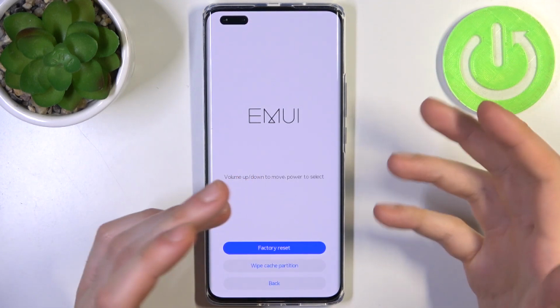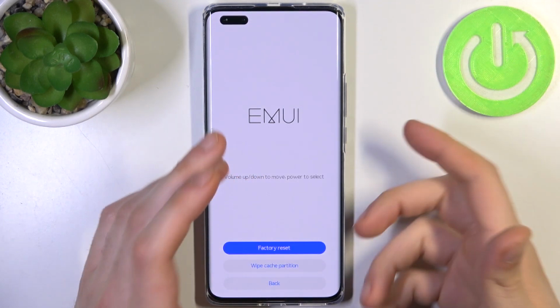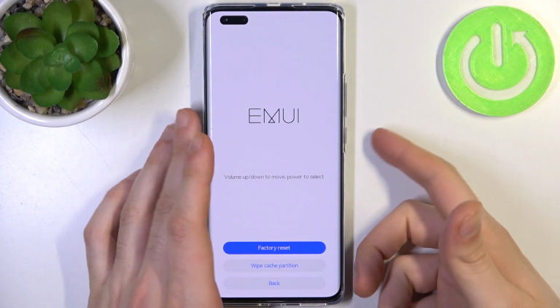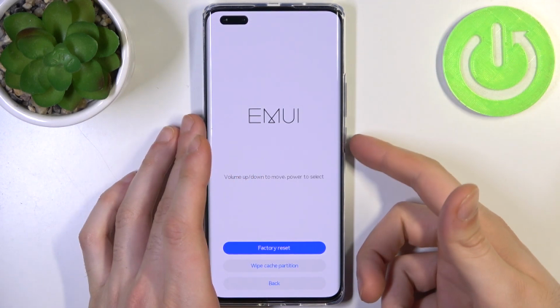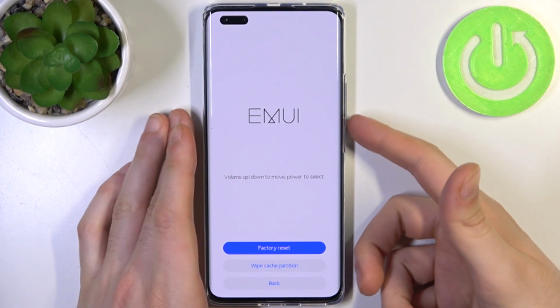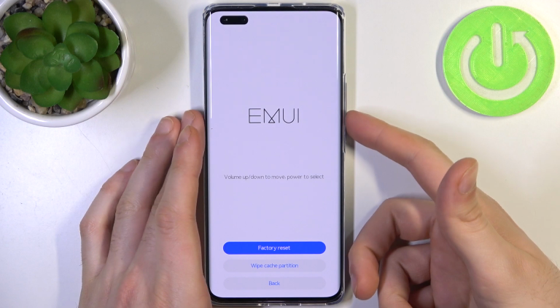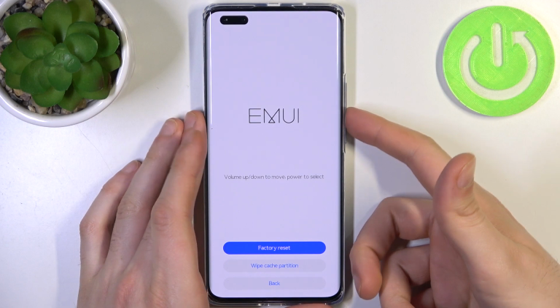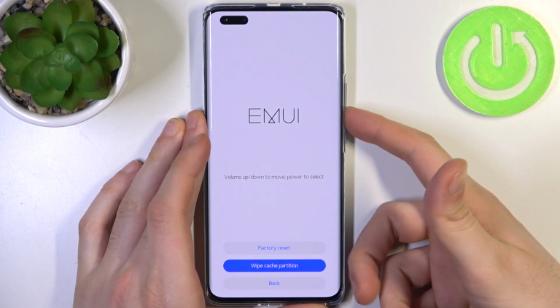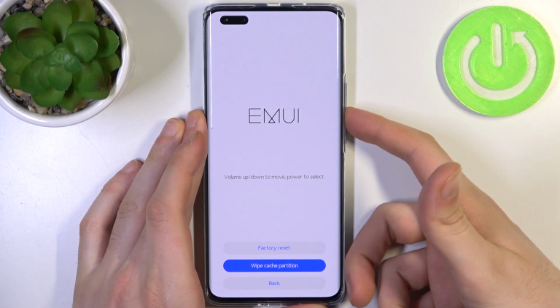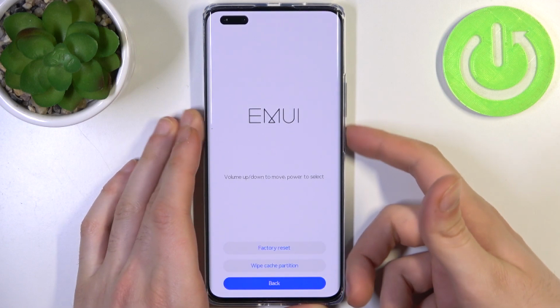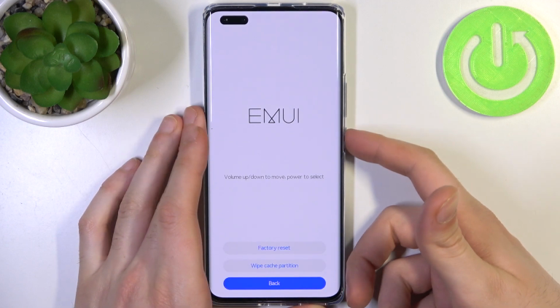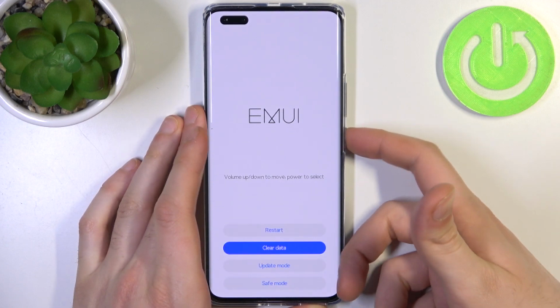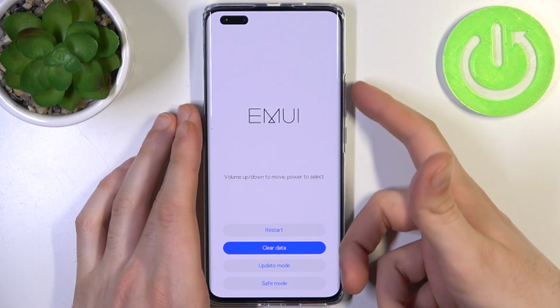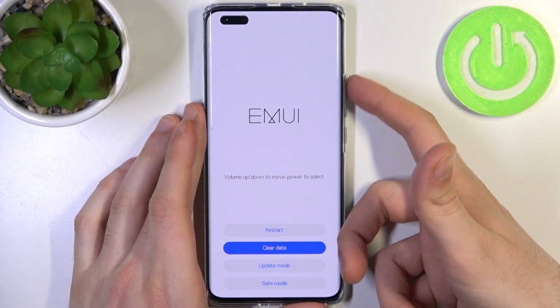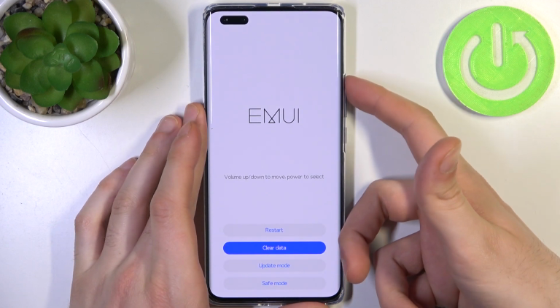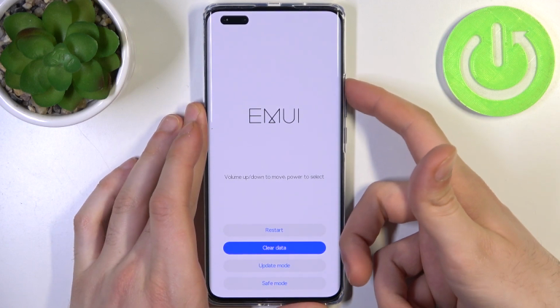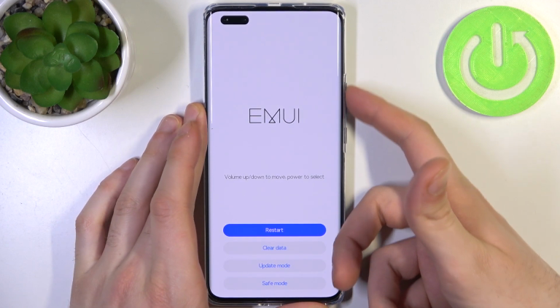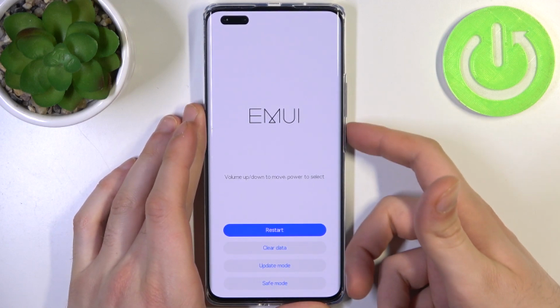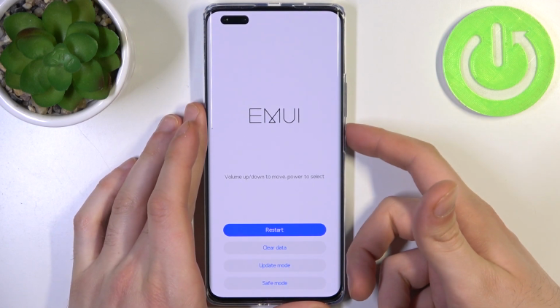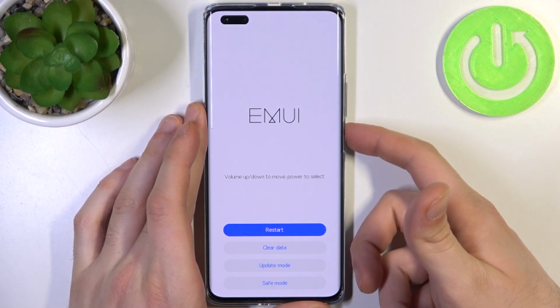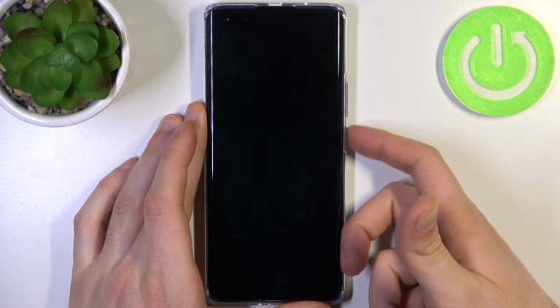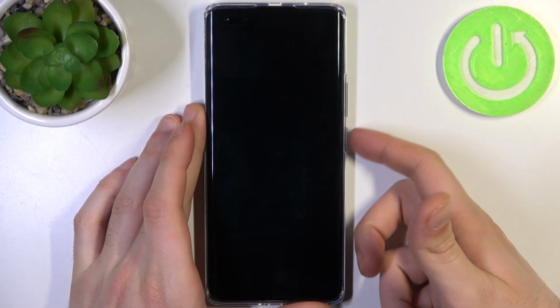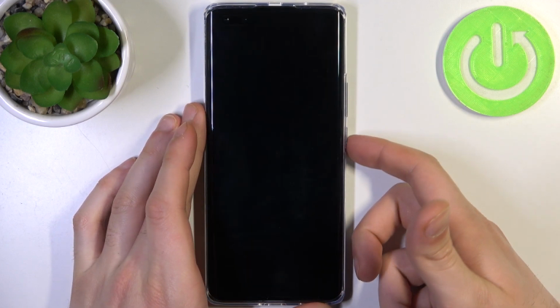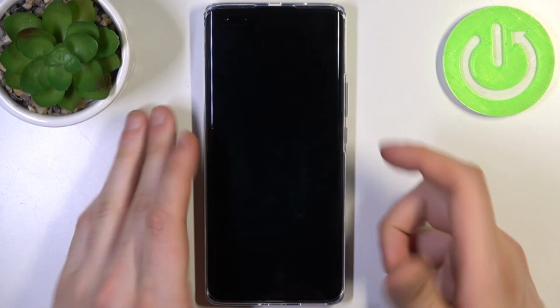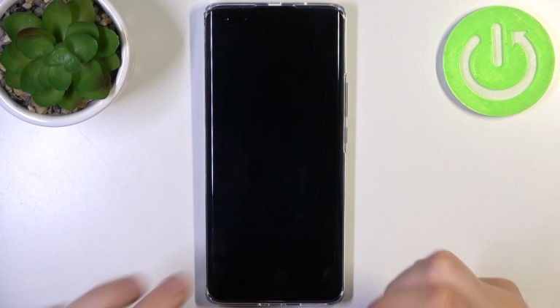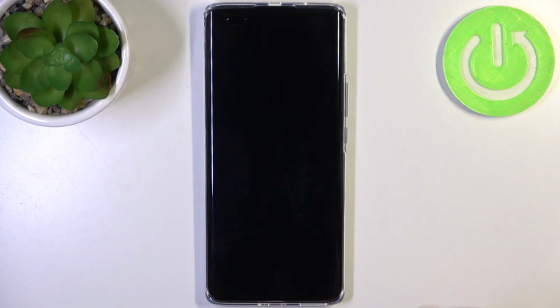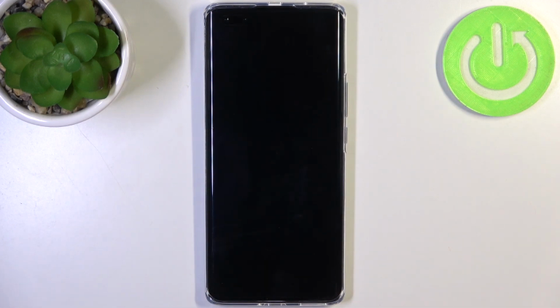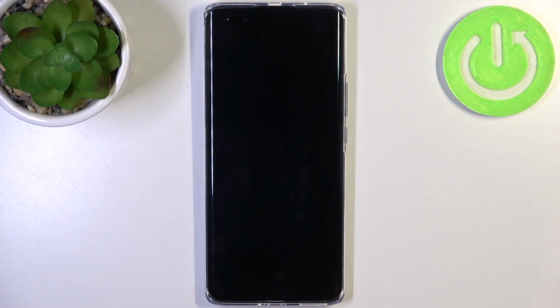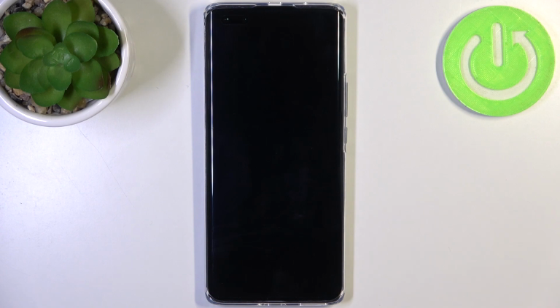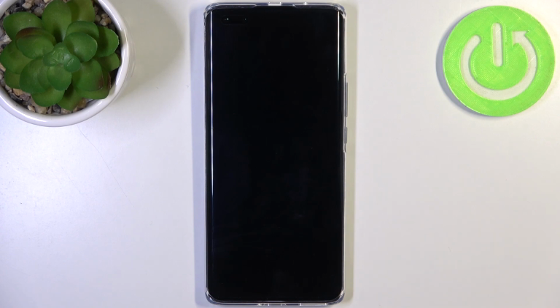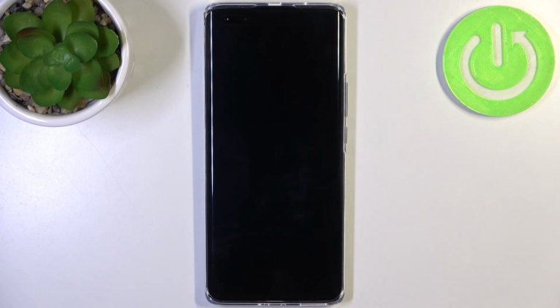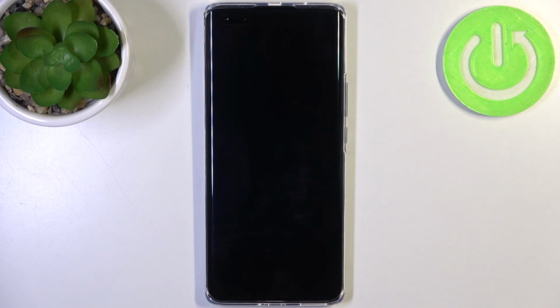After the wipe is complete, go back, select 'restart', and the device will be restarted in about a minute or so.